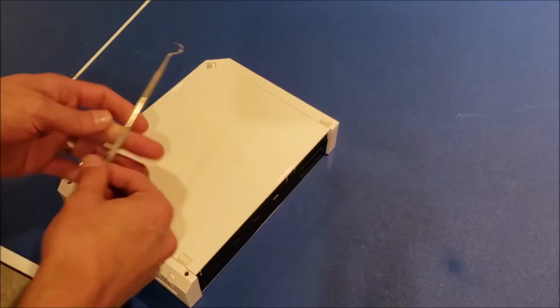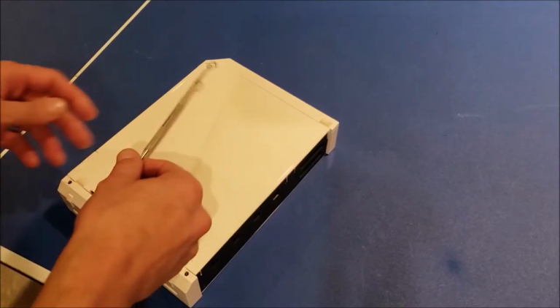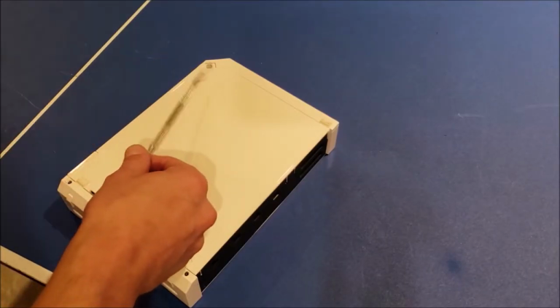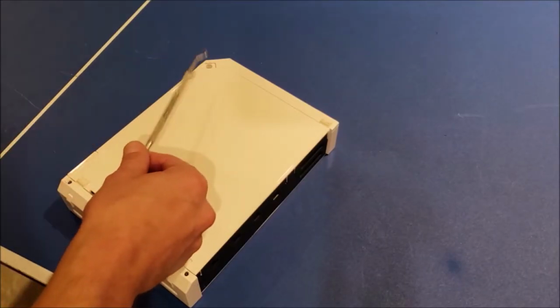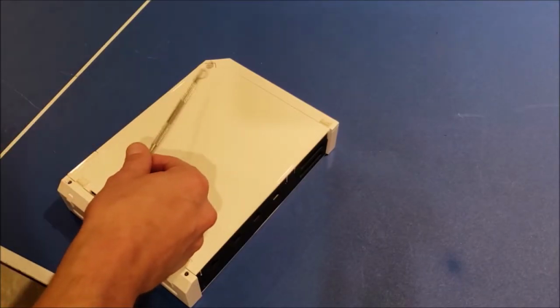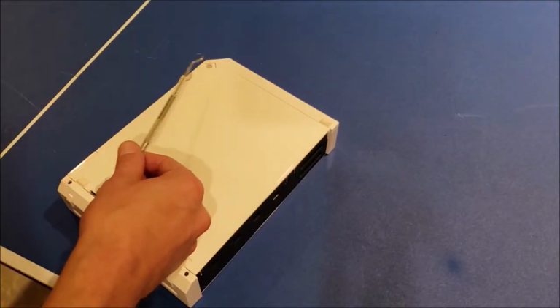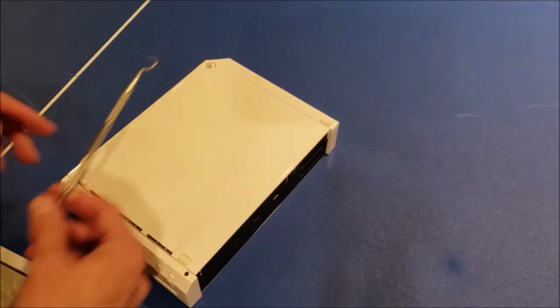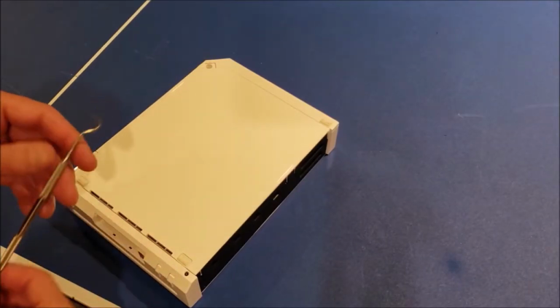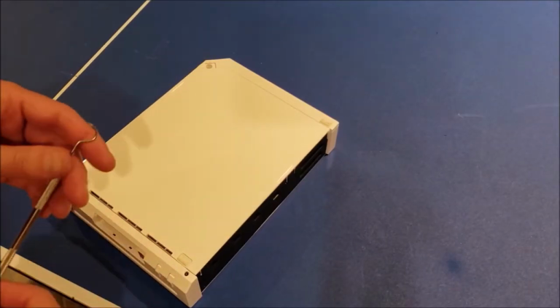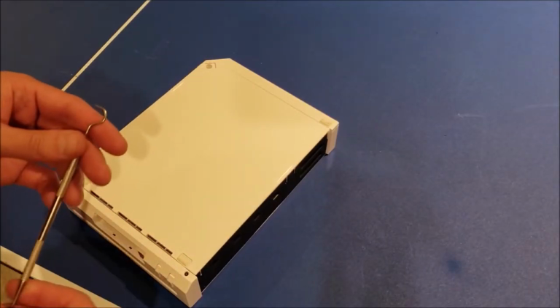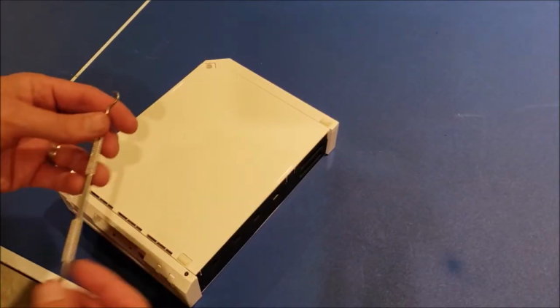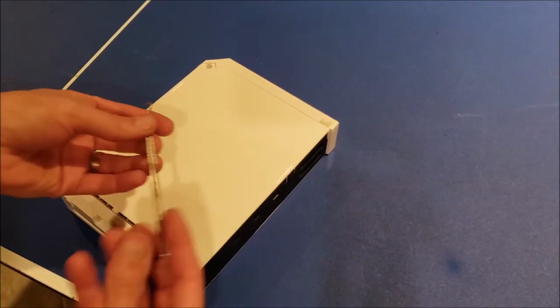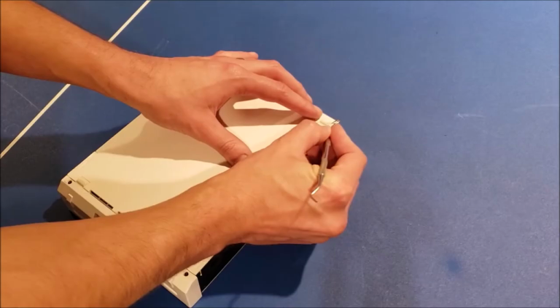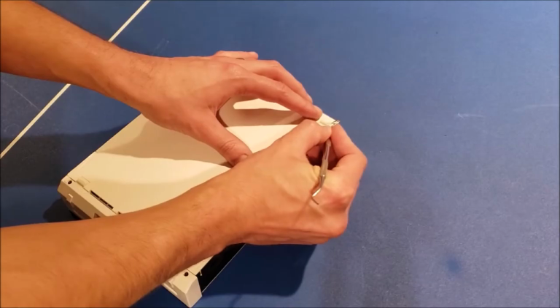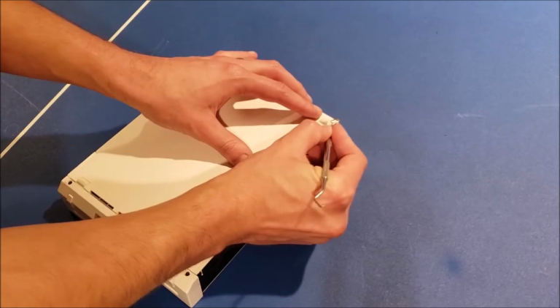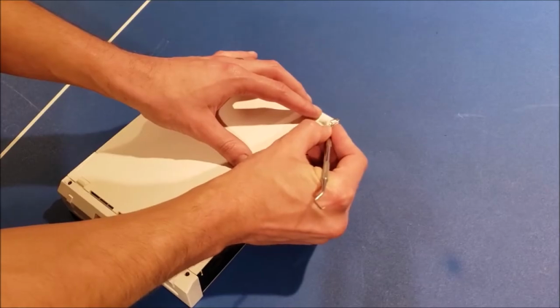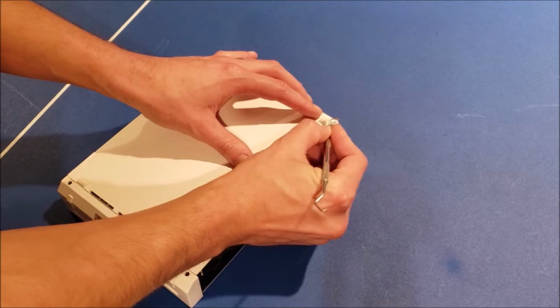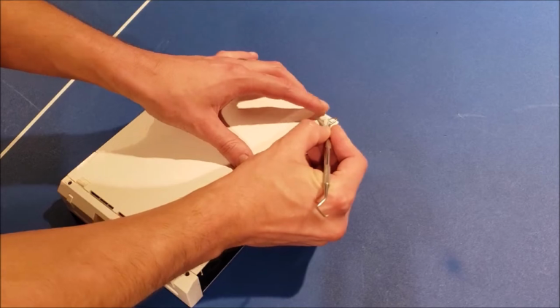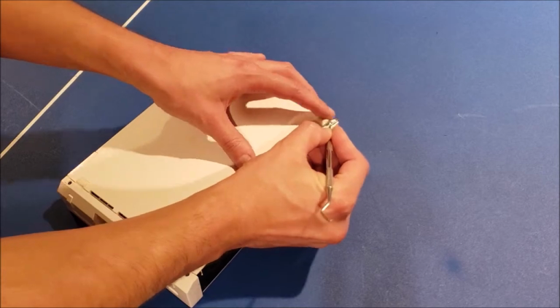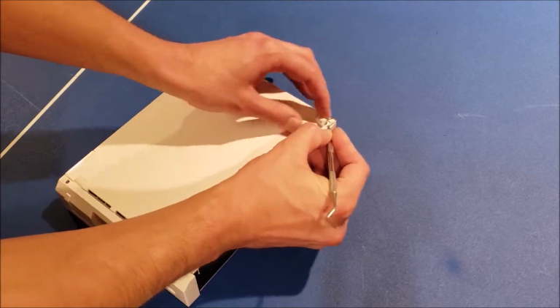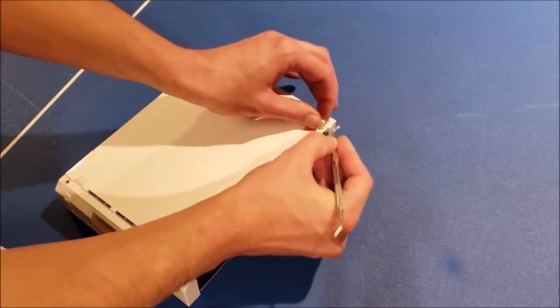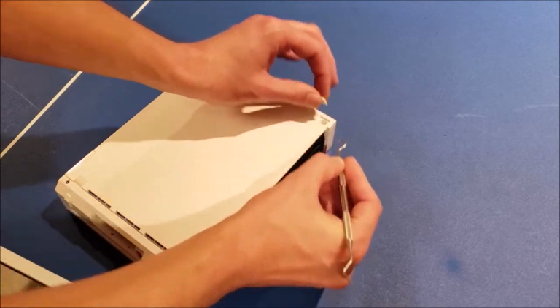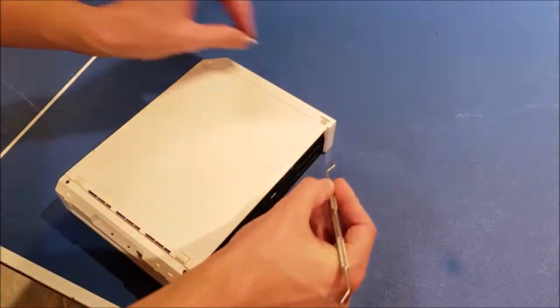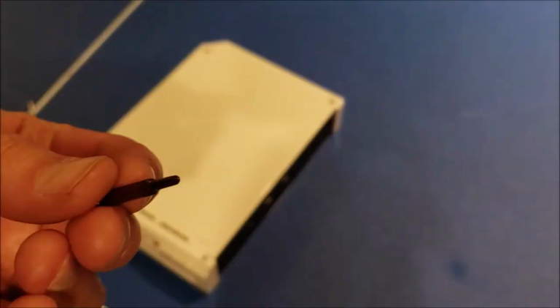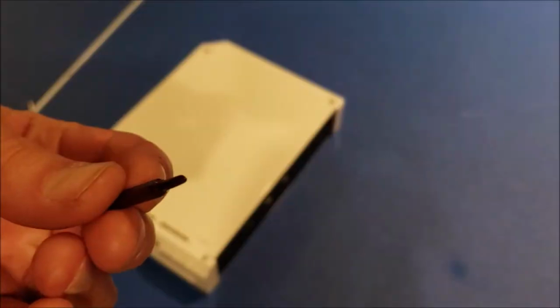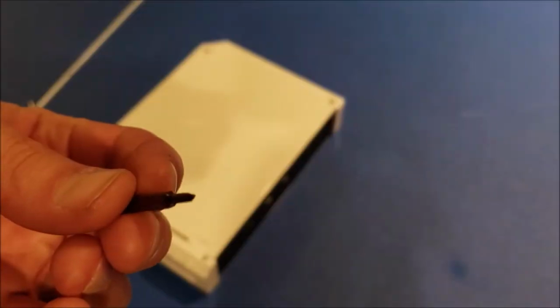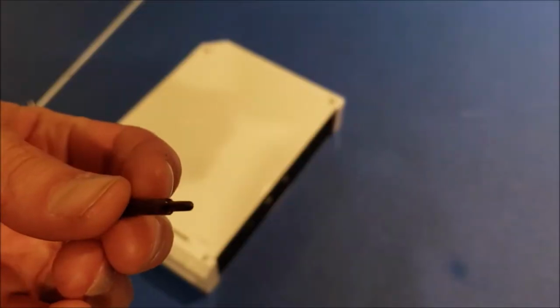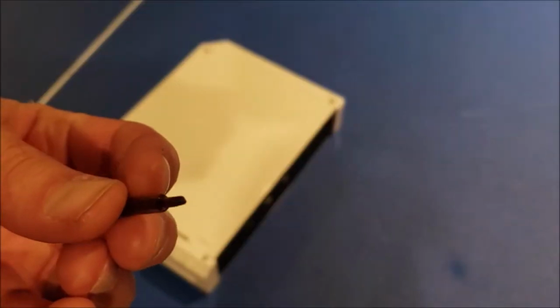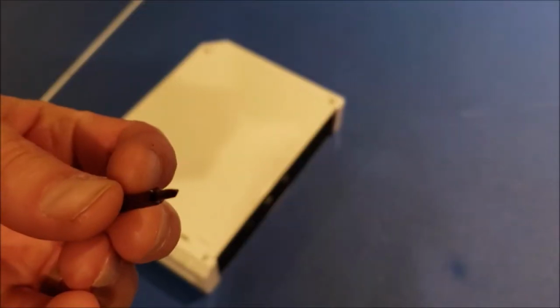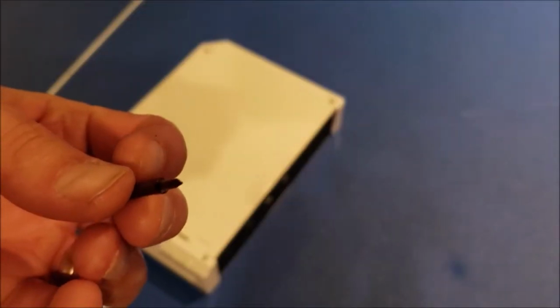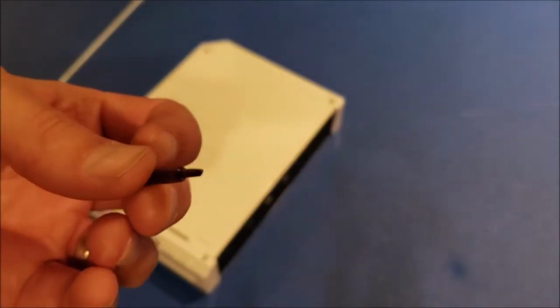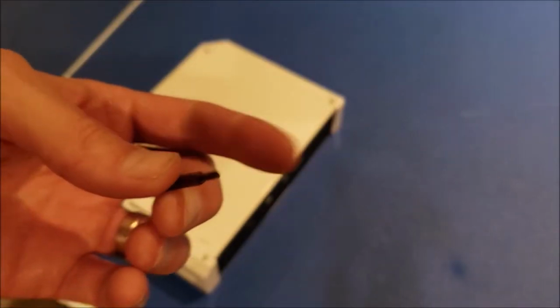This one's already missing one of the rubber feet. Two and a half millimeter tri-wing screws.